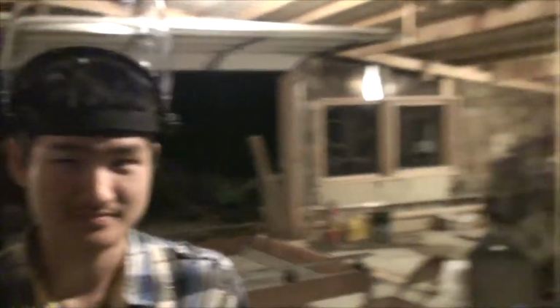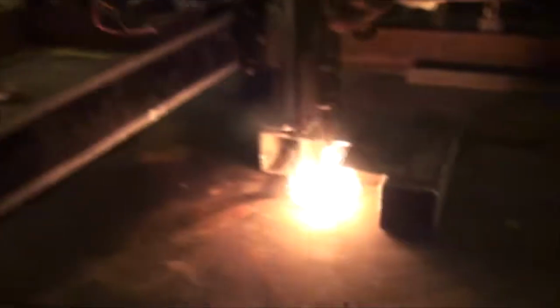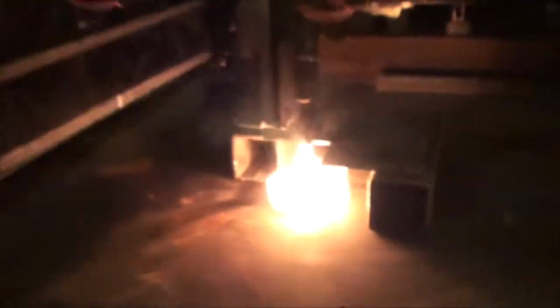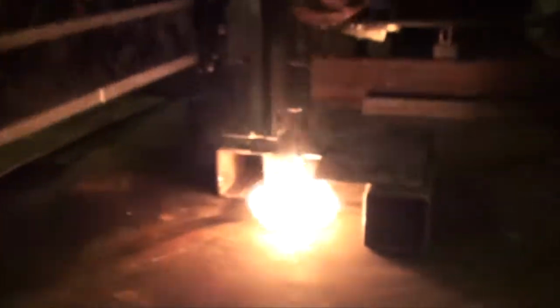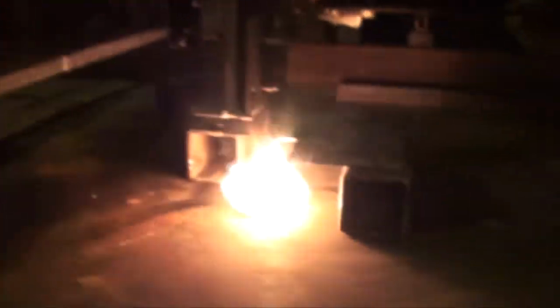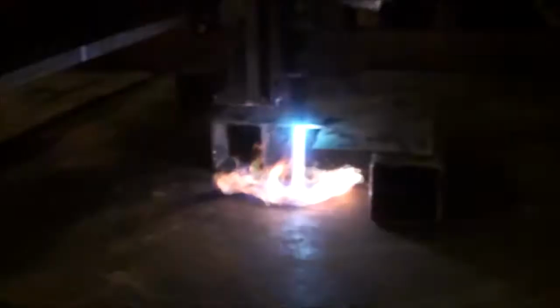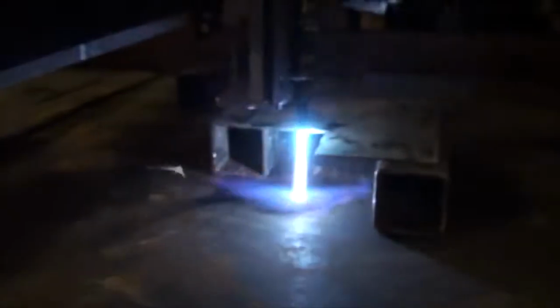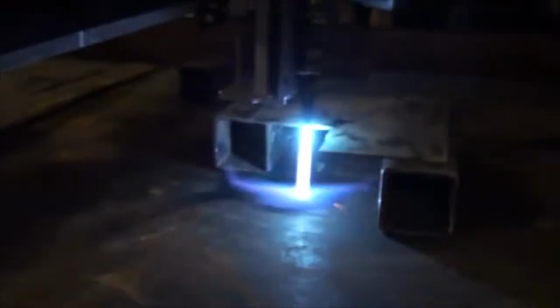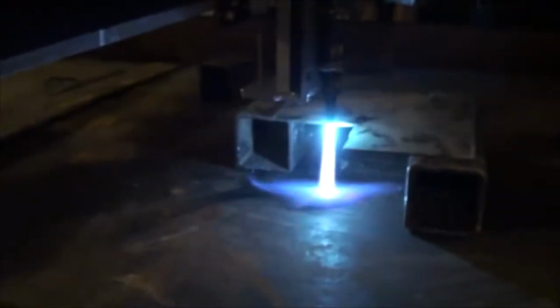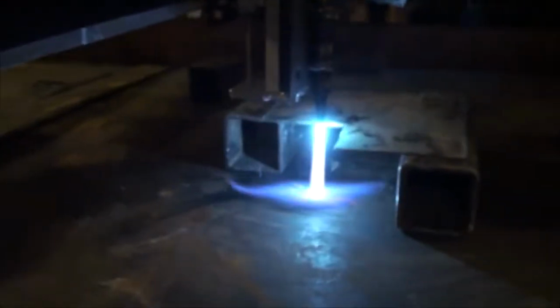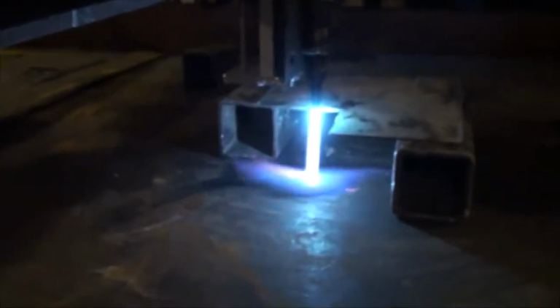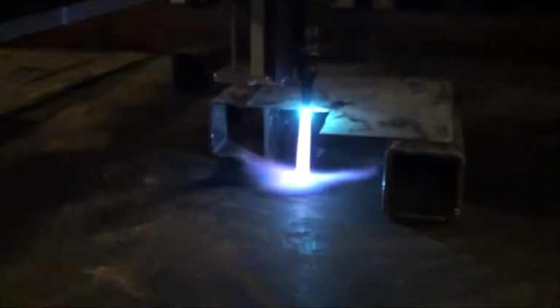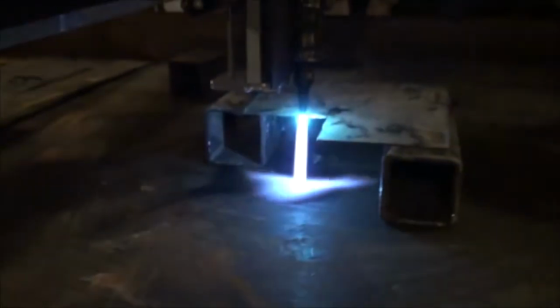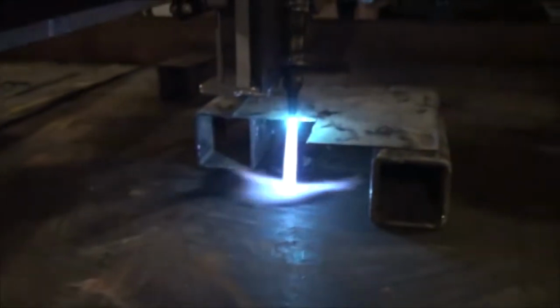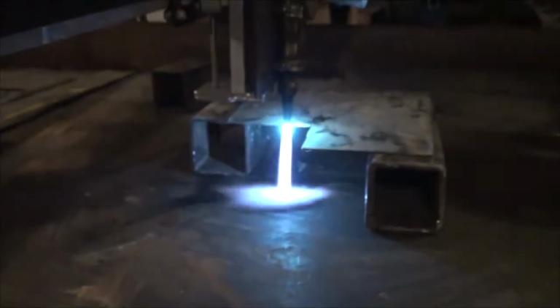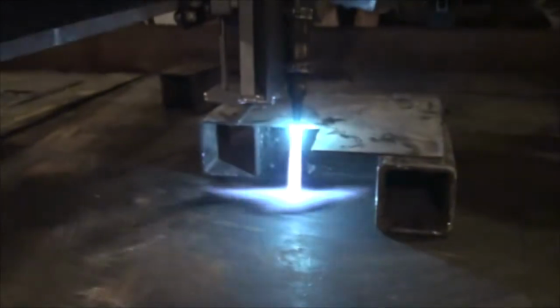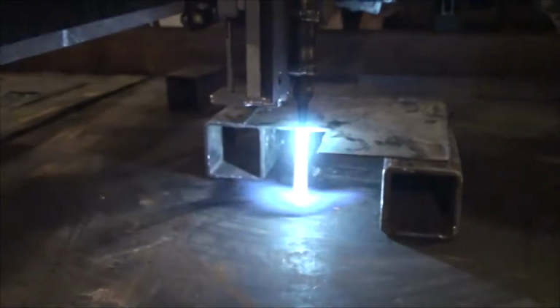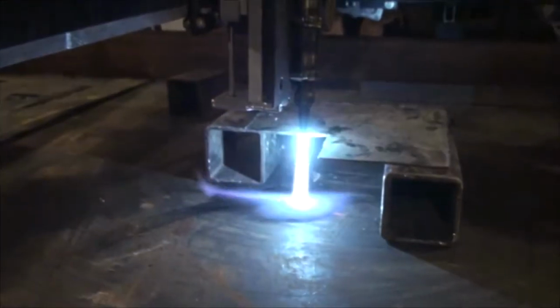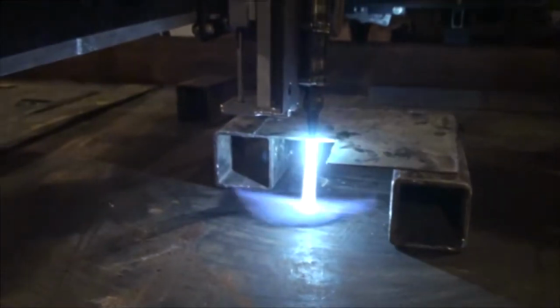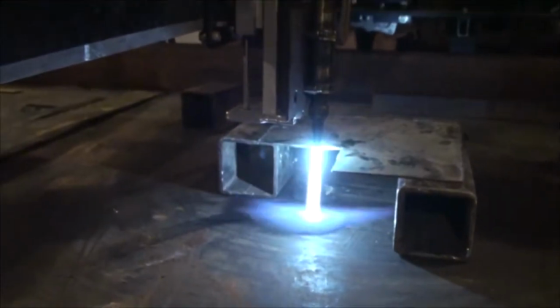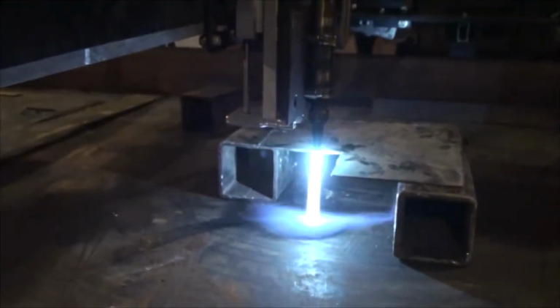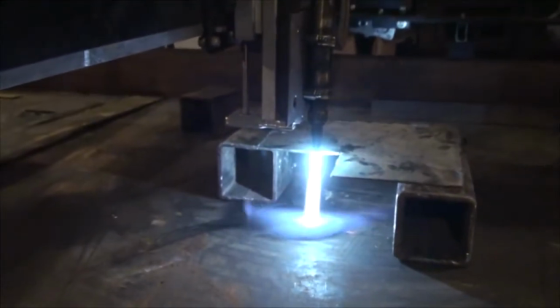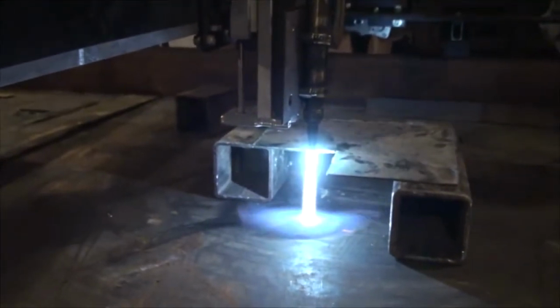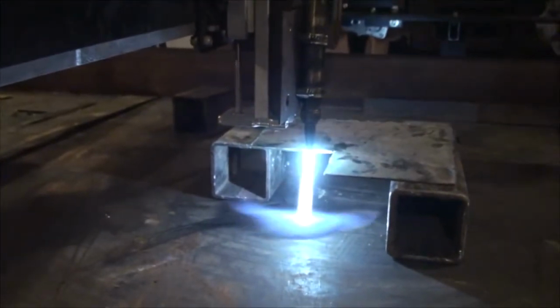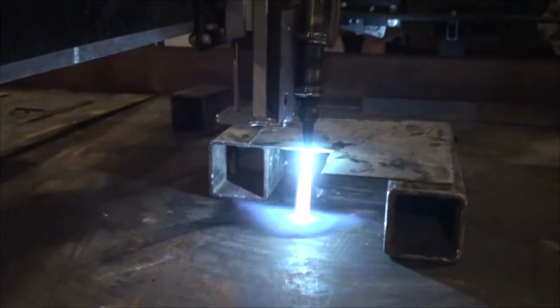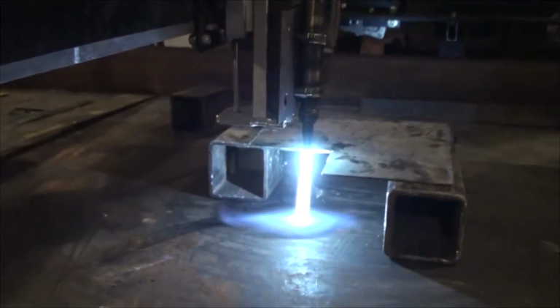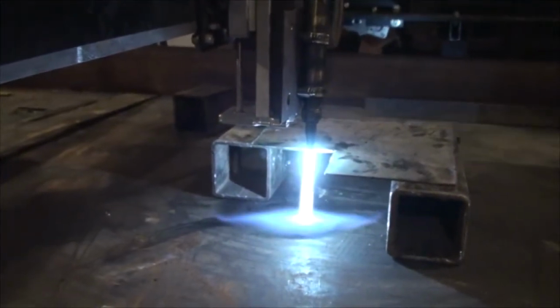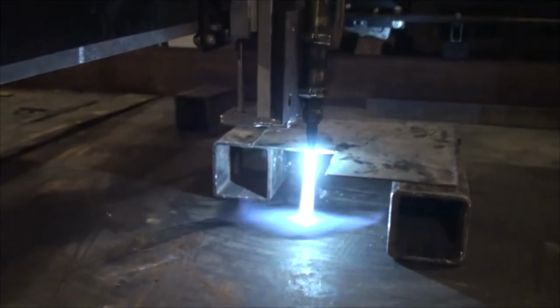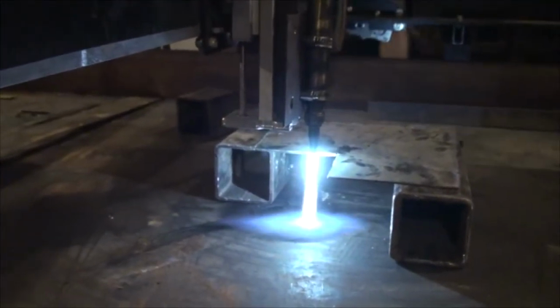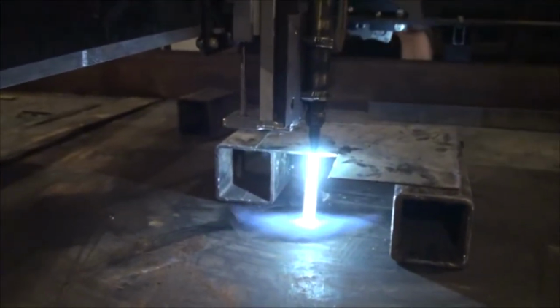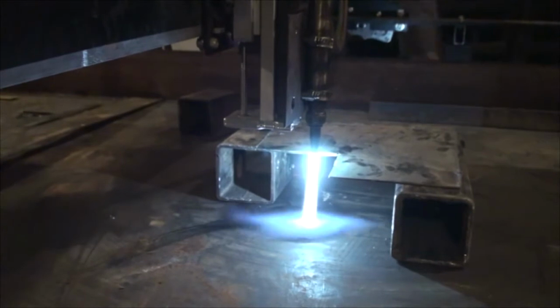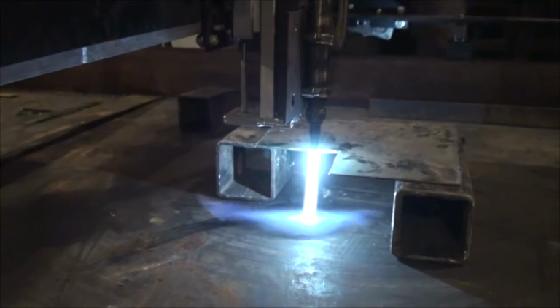This is the first cutting test, so it's probably gonna be a little bit hairy, but that's what we're here for.